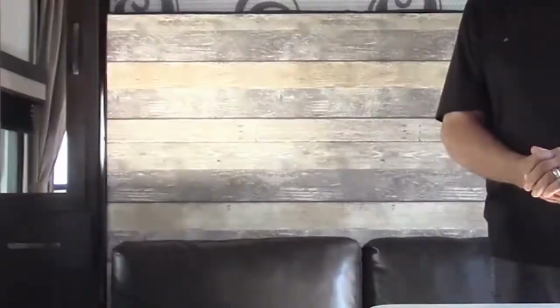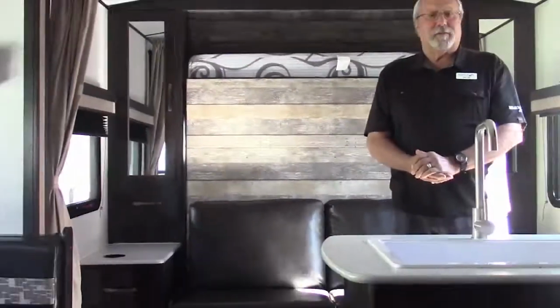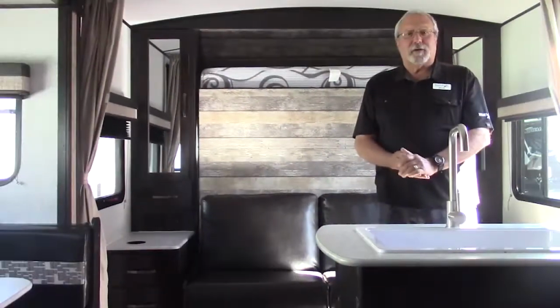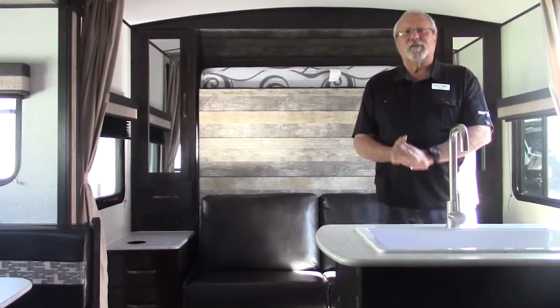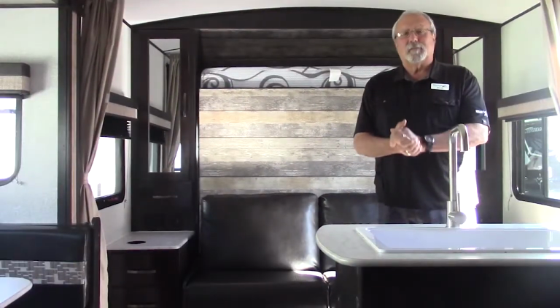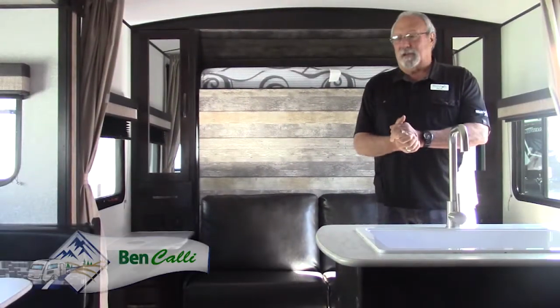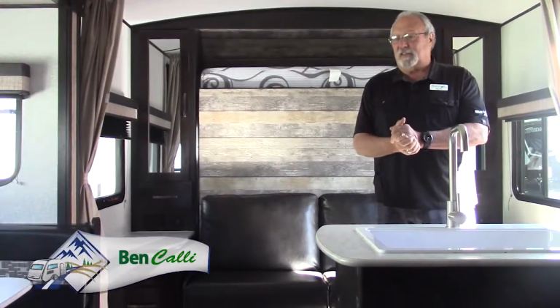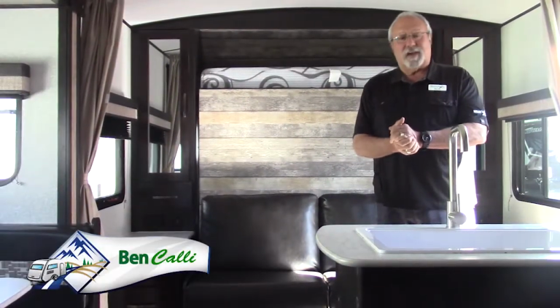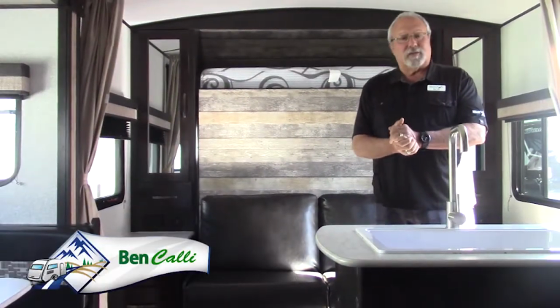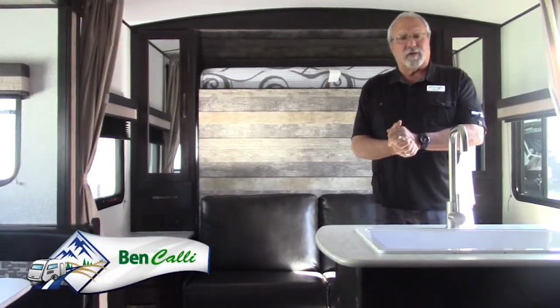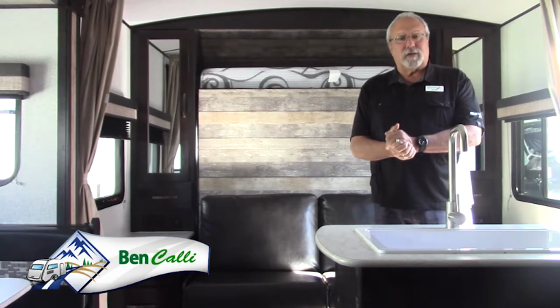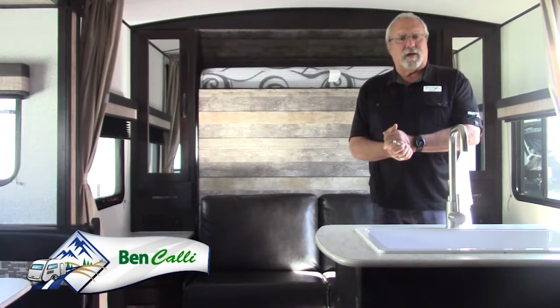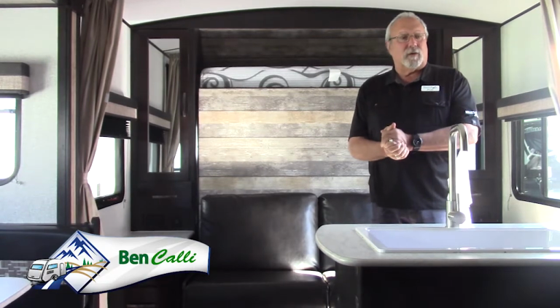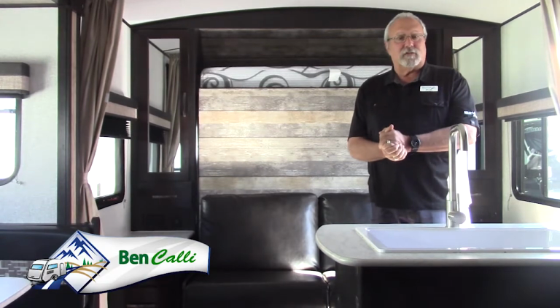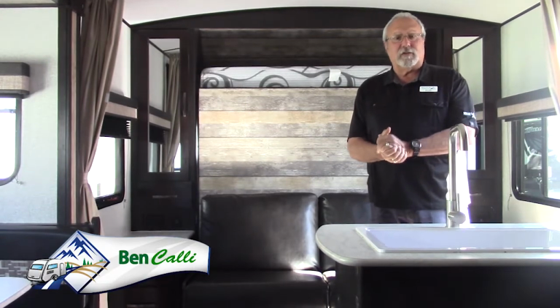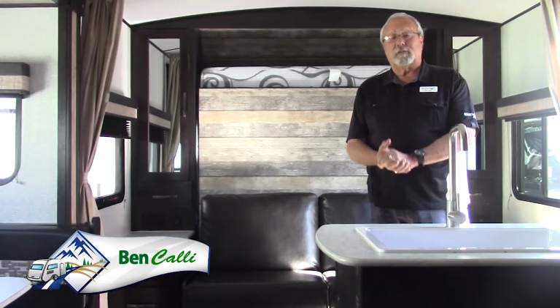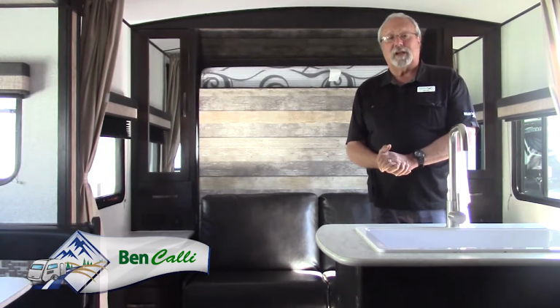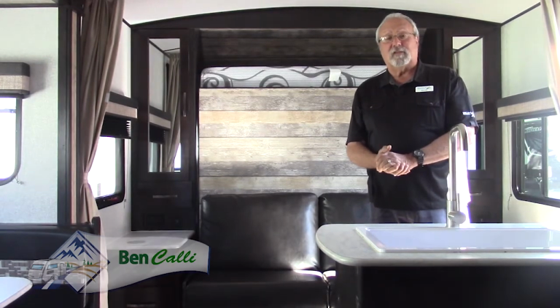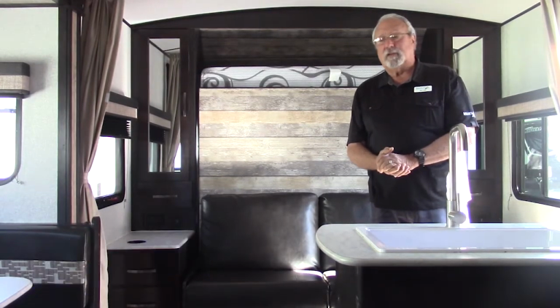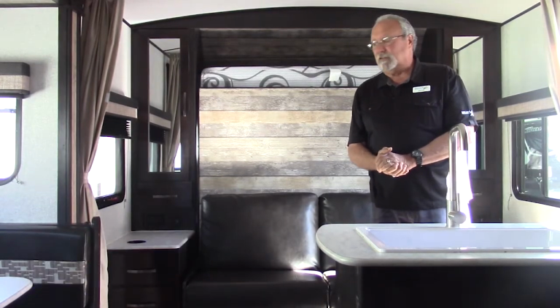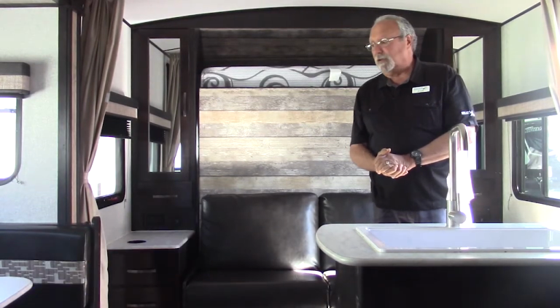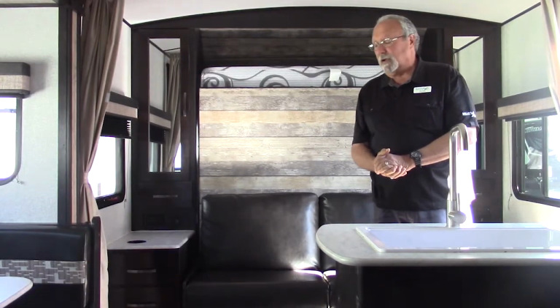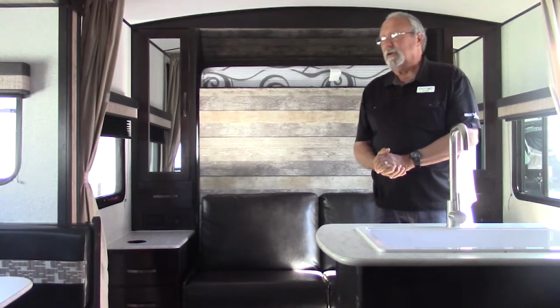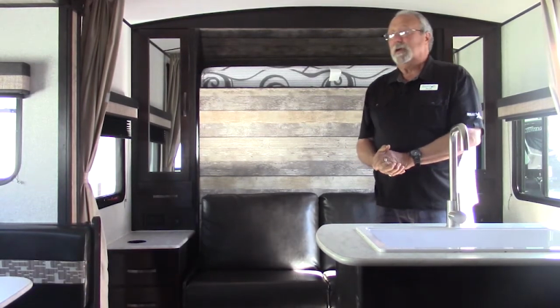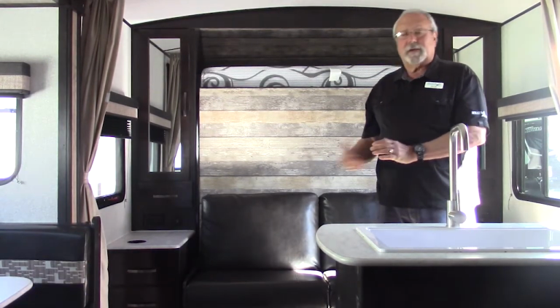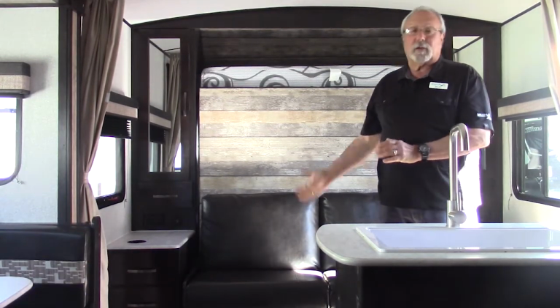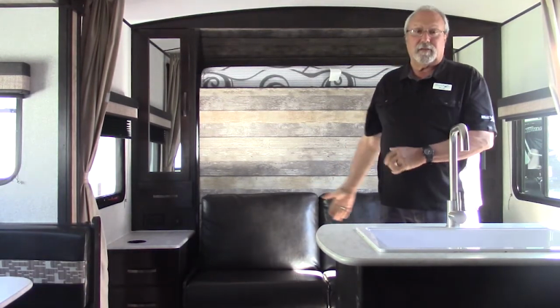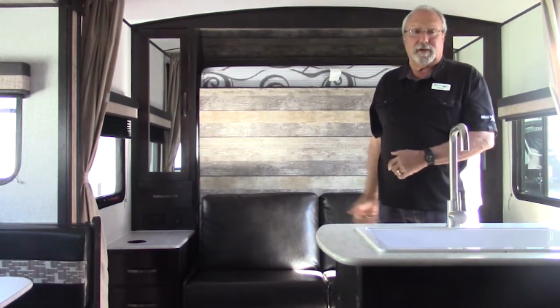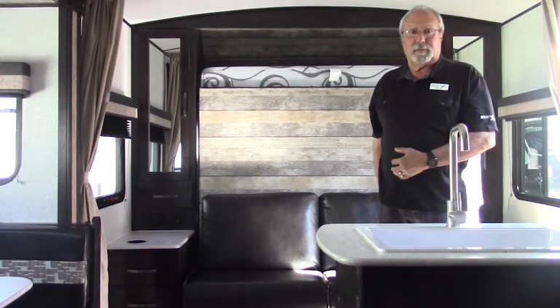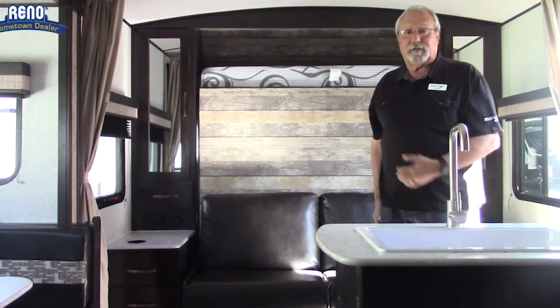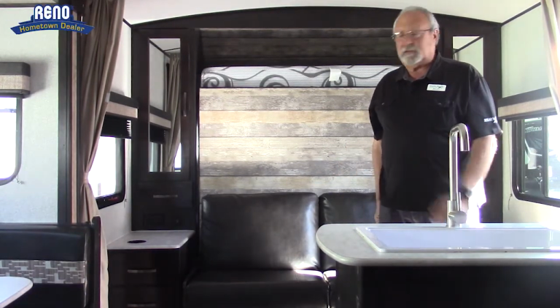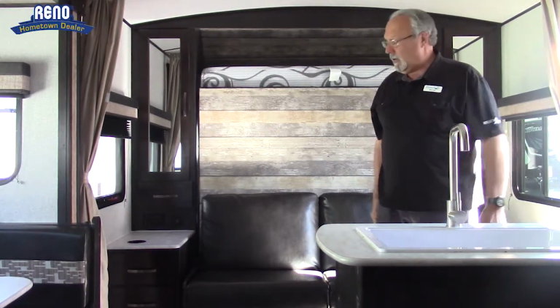Okay folks, we're inside the trailer now. I wanted to show you some of the nice features in here. We've got a great family feature here.